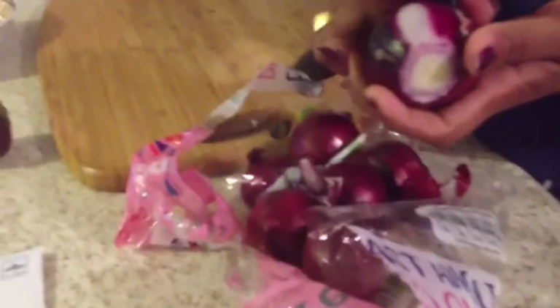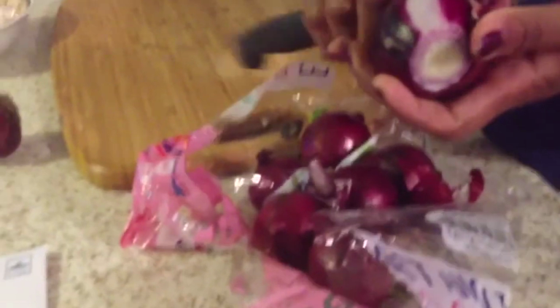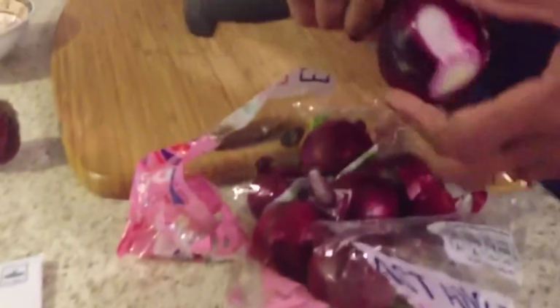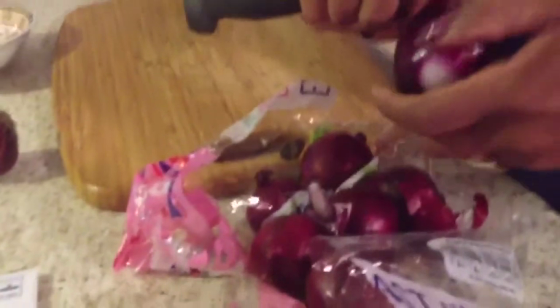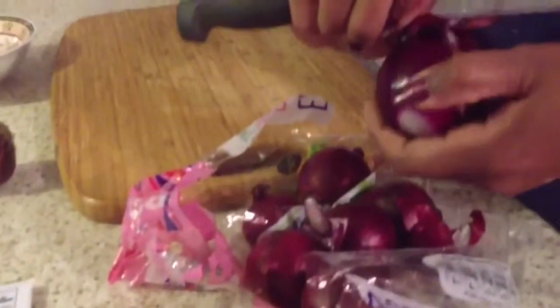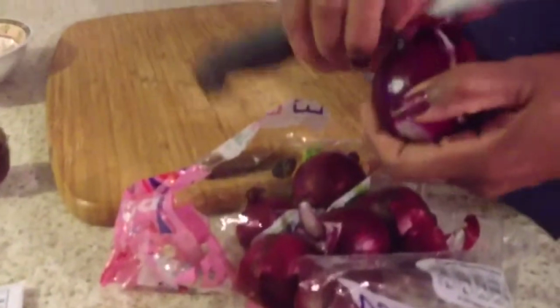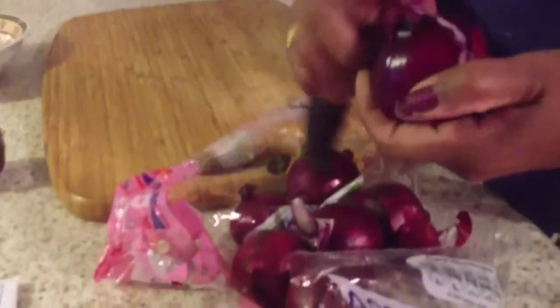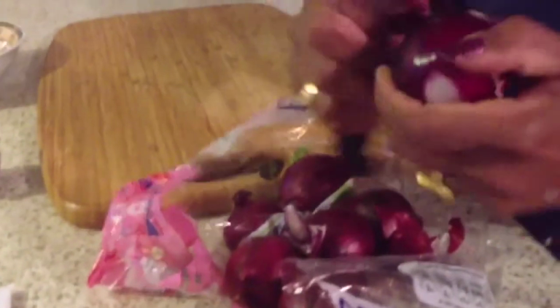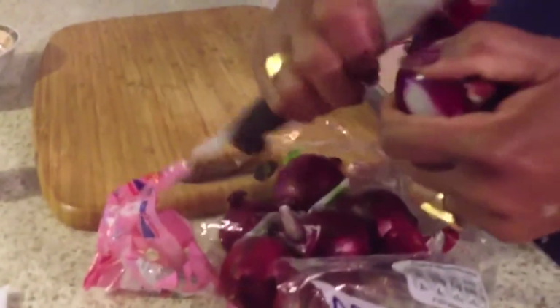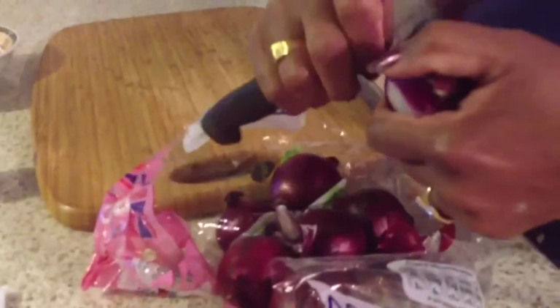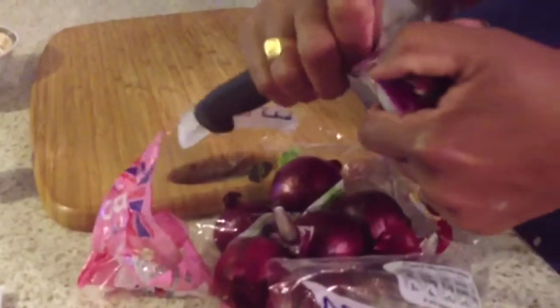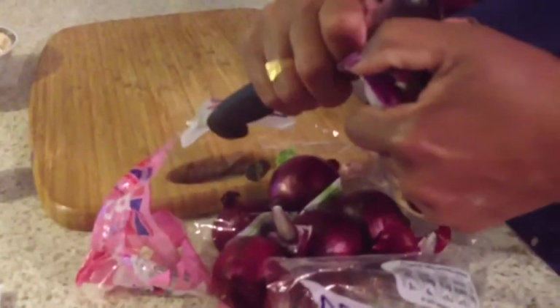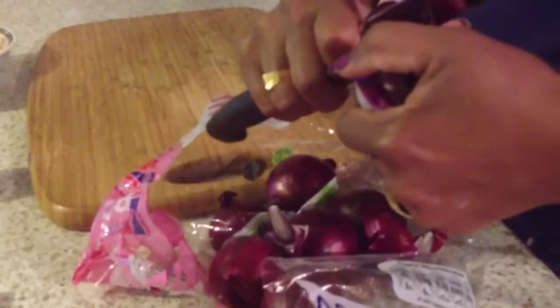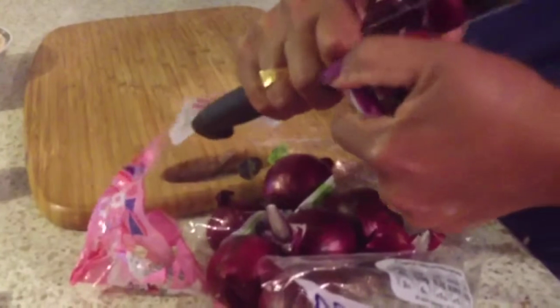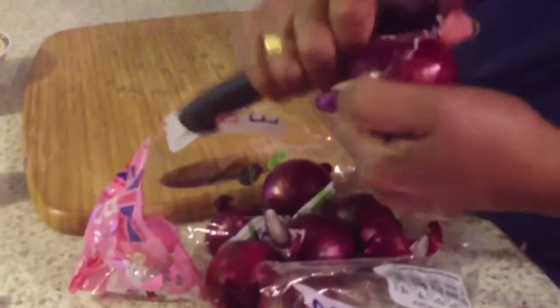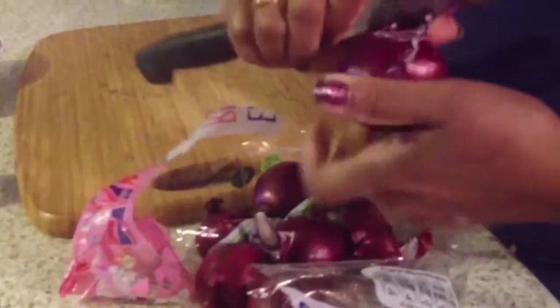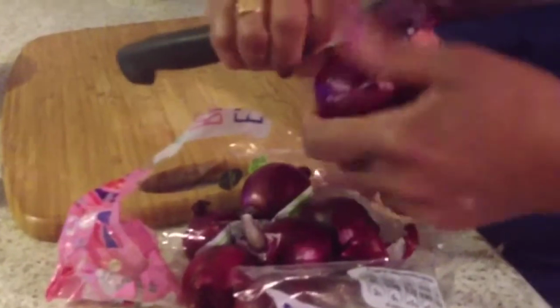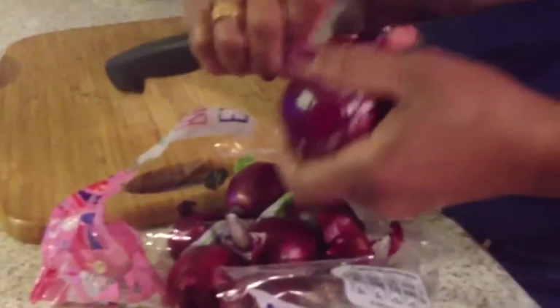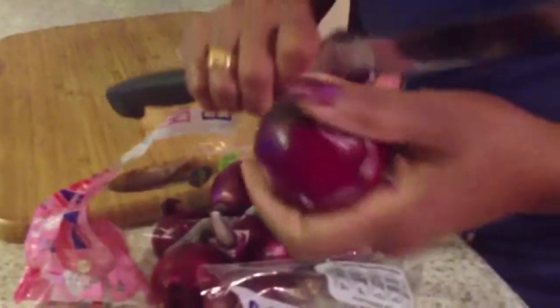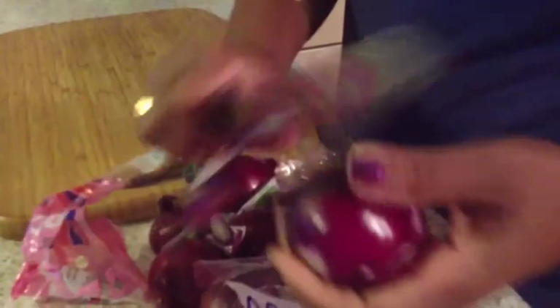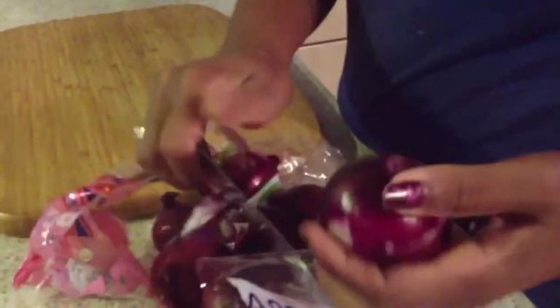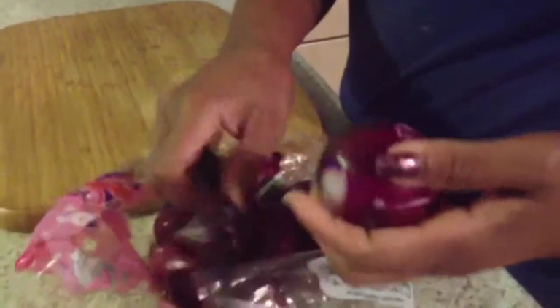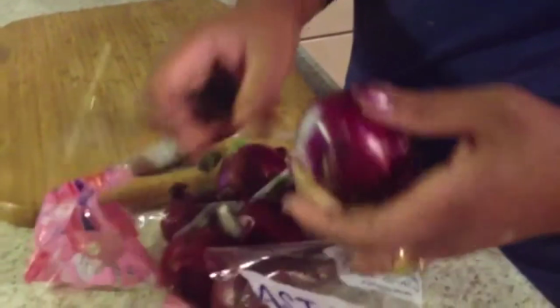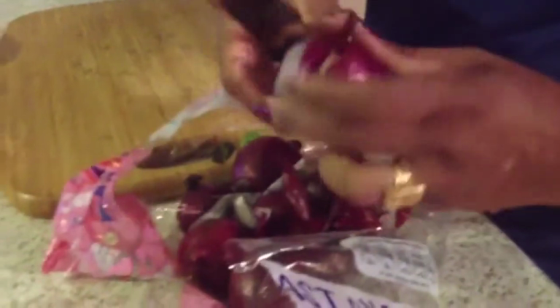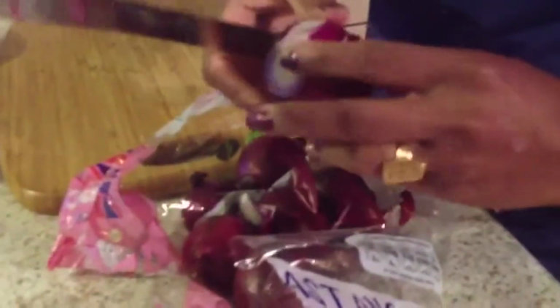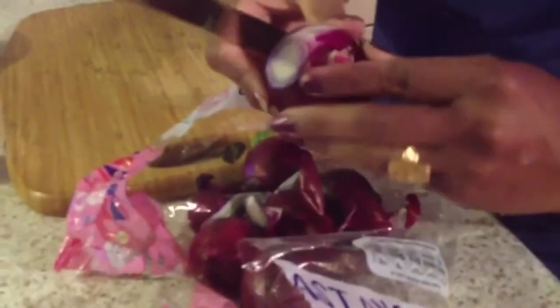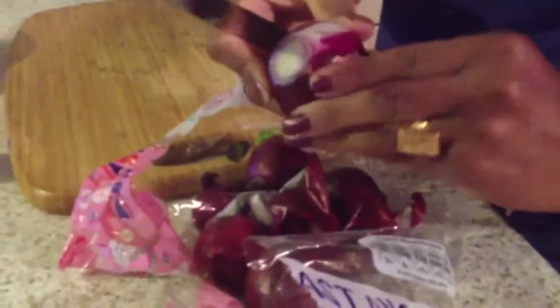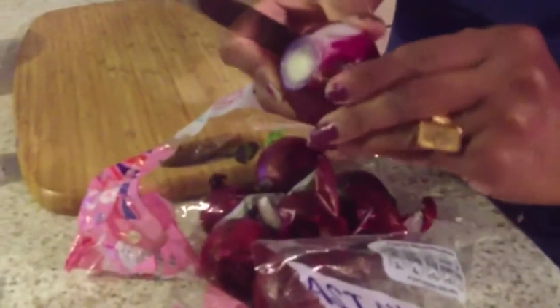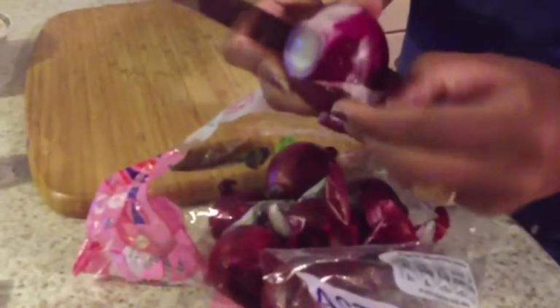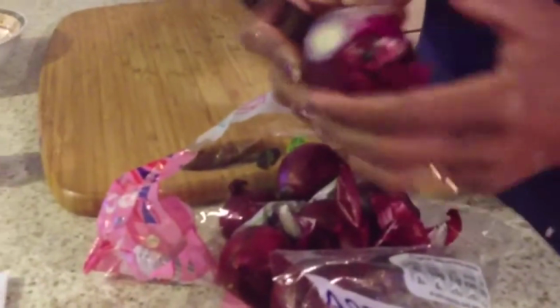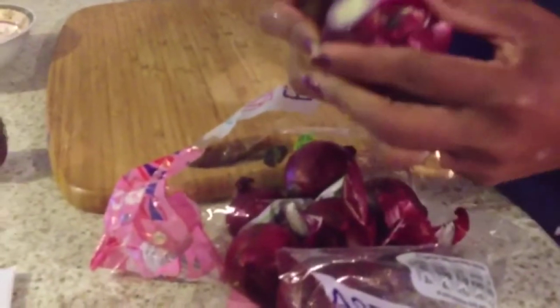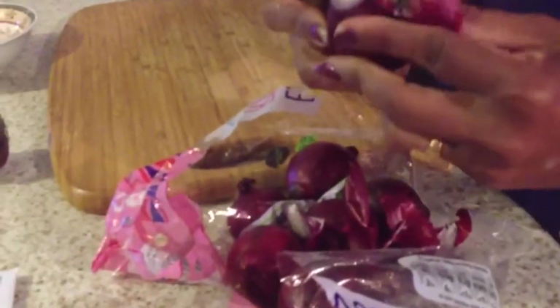You need 3 onions. Peel them then chop them into small squares, then put them into a bowl.